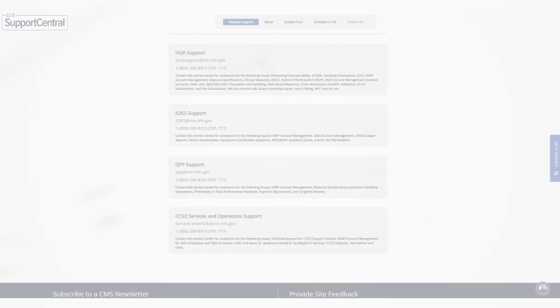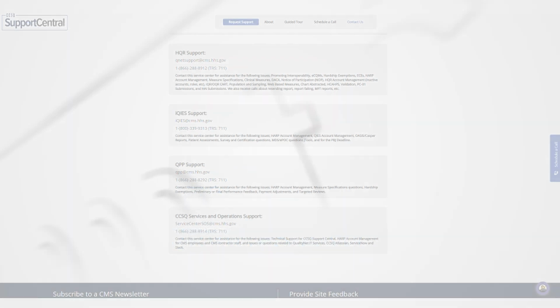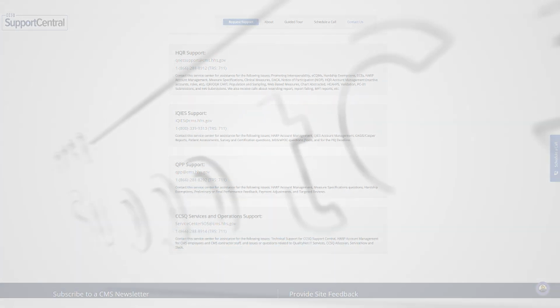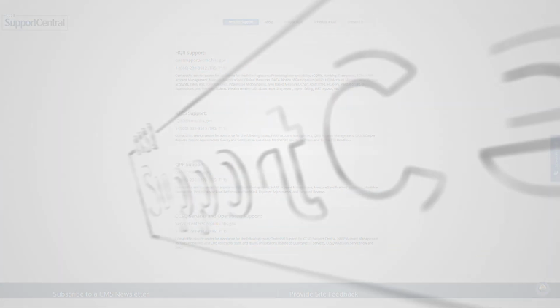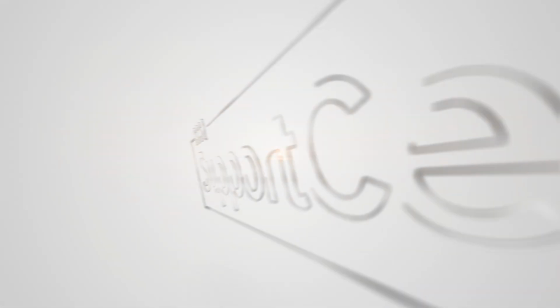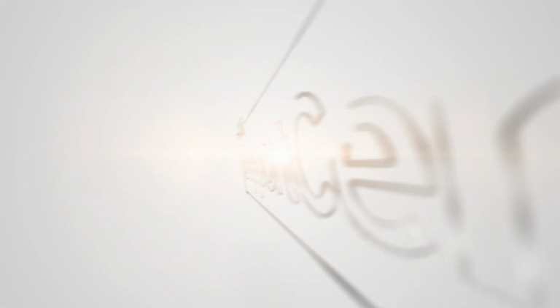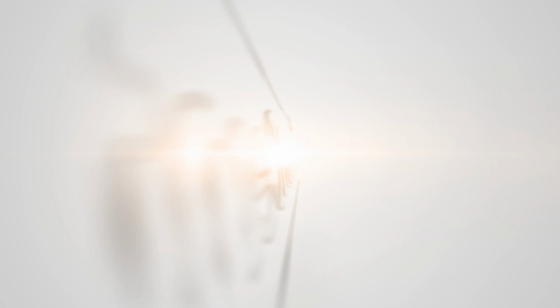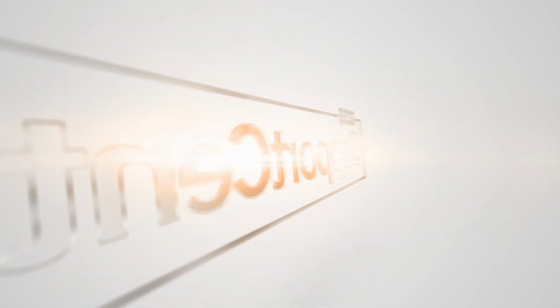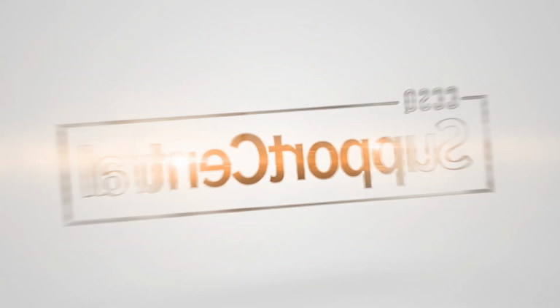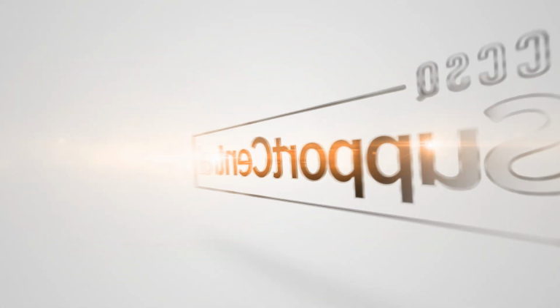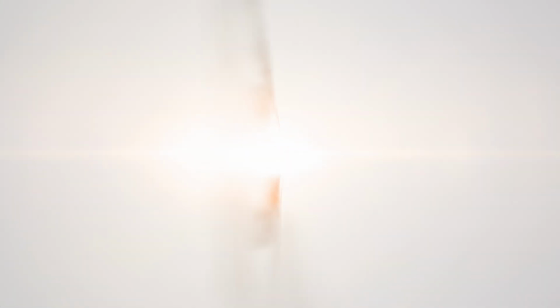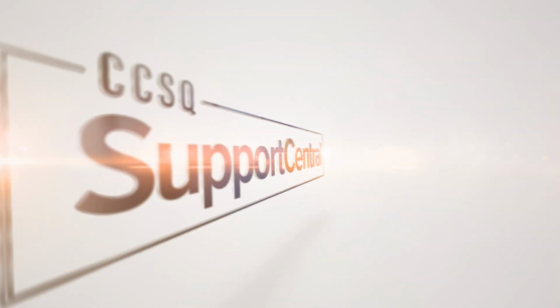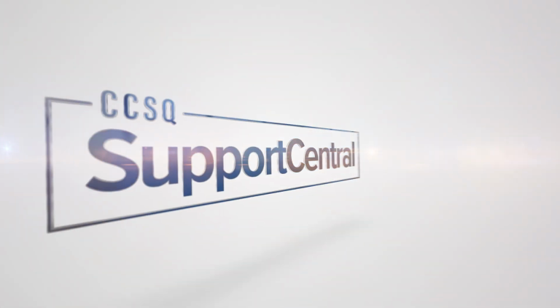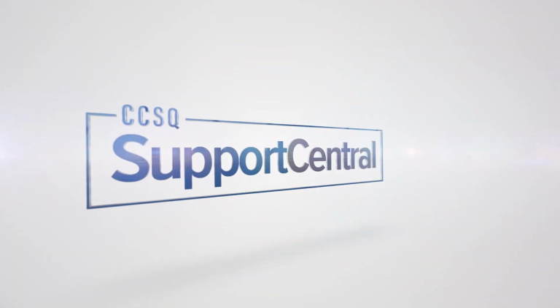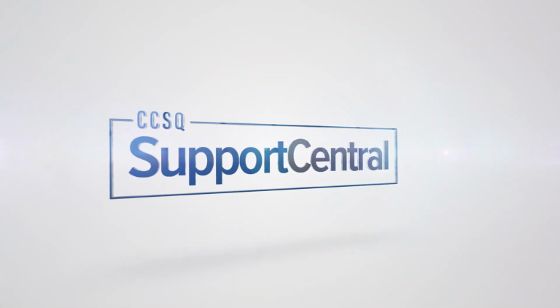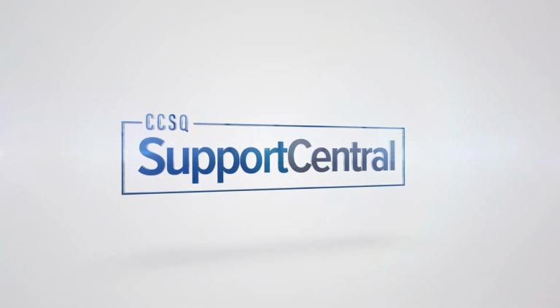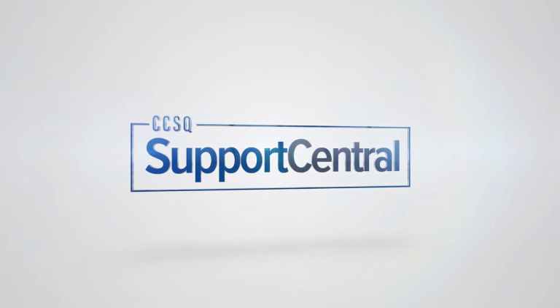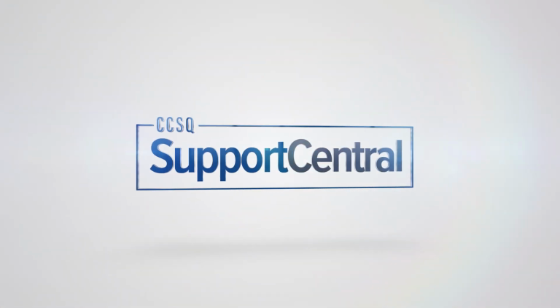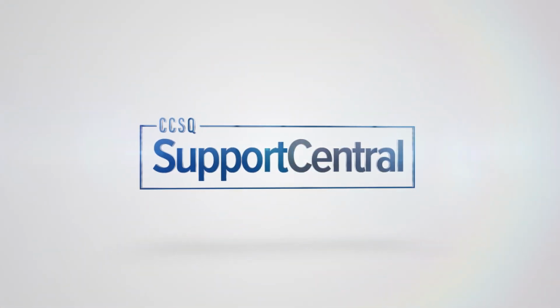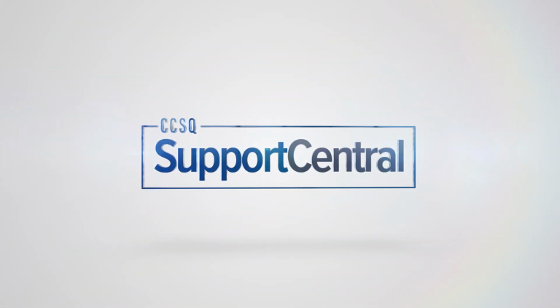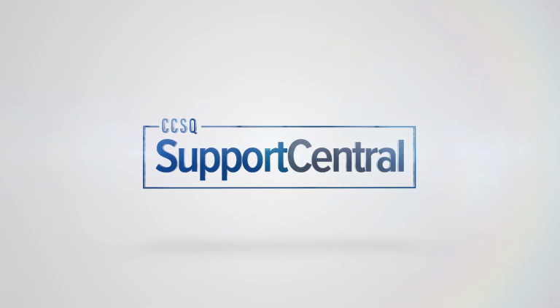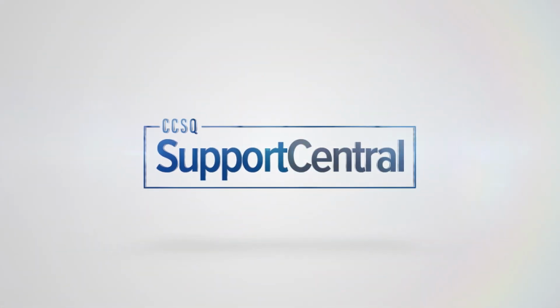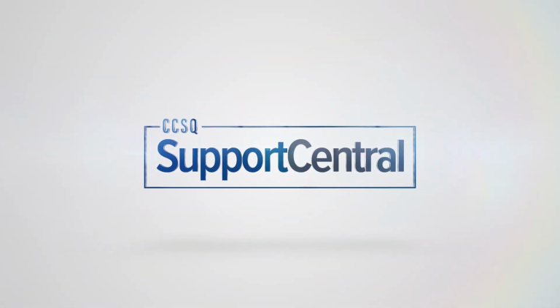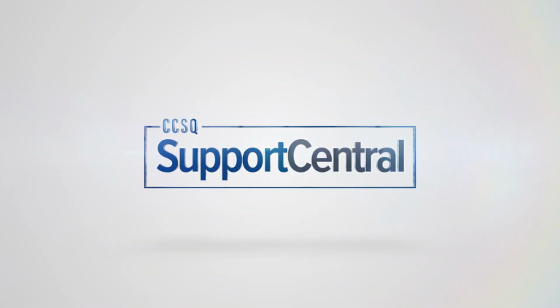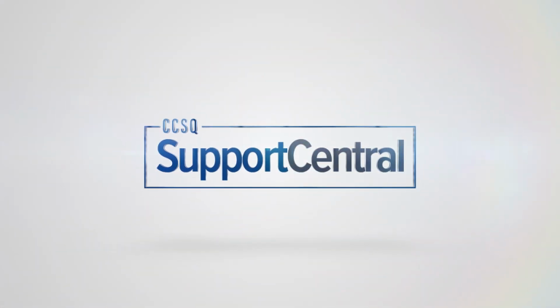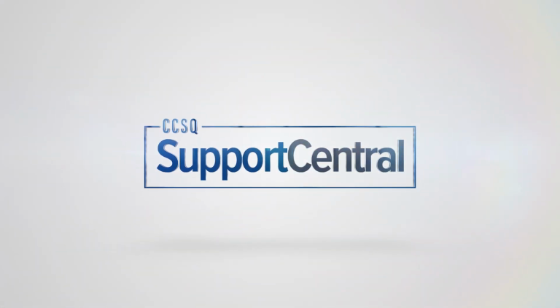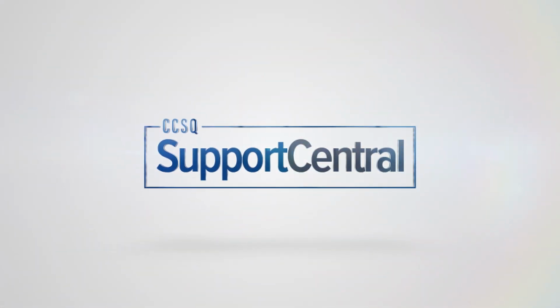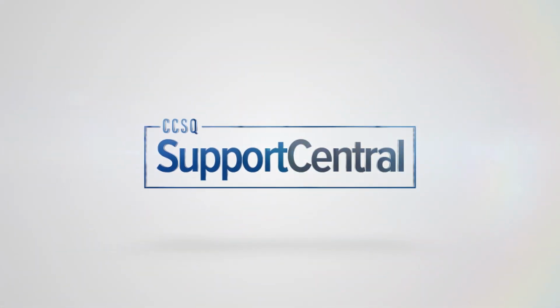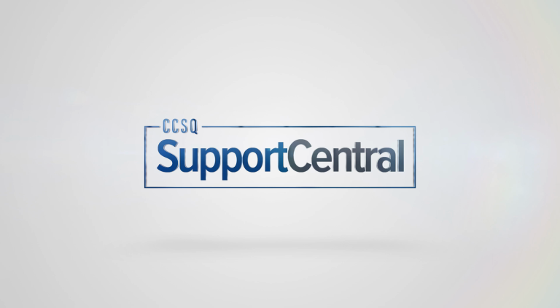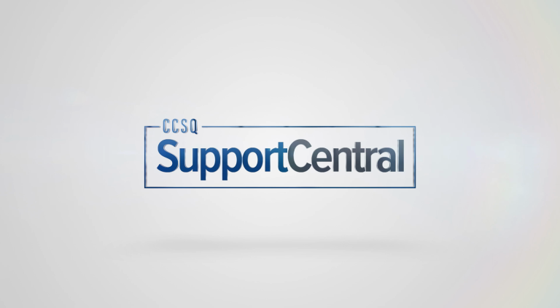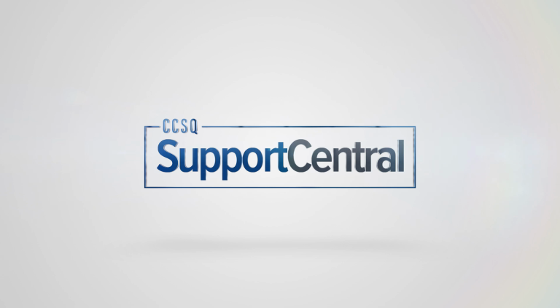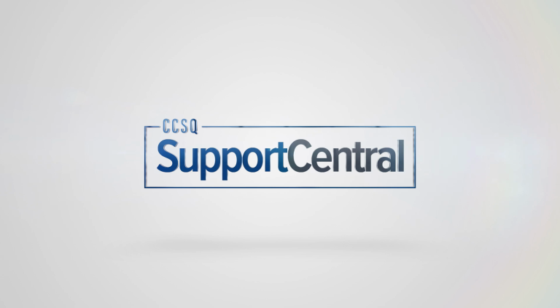Getting help and connecting with the resources you need has never been more convenient. Check out CCSQ Support Central today.